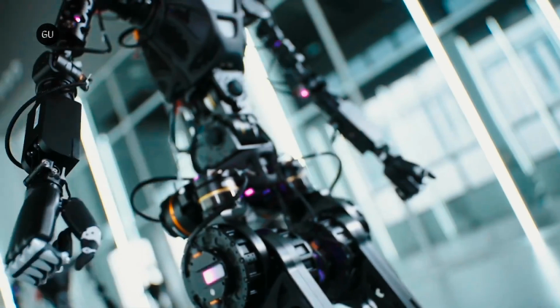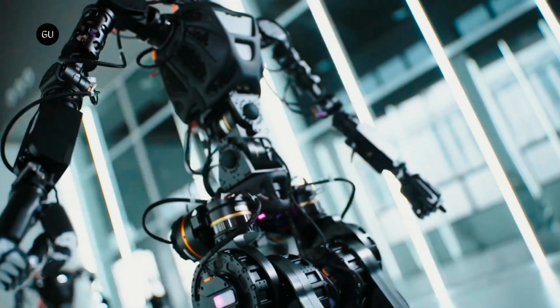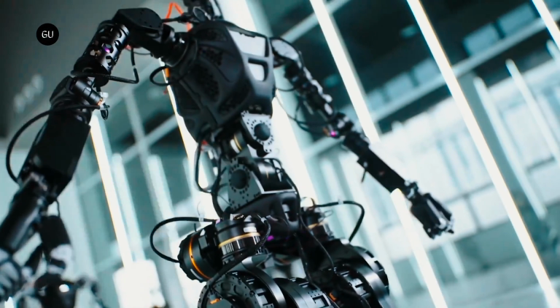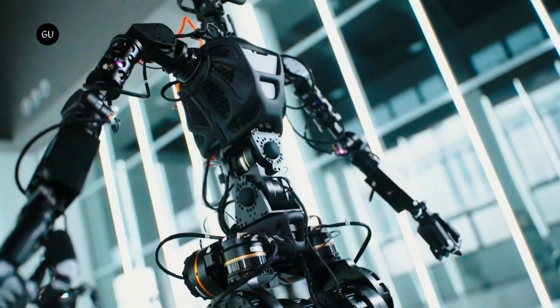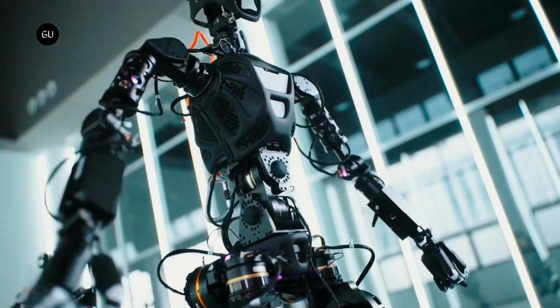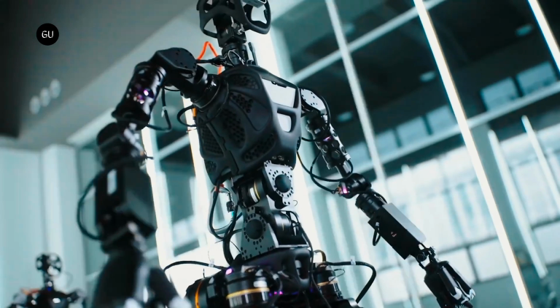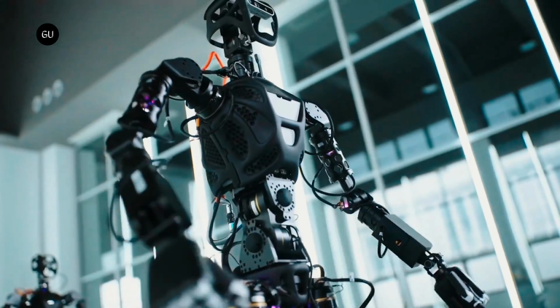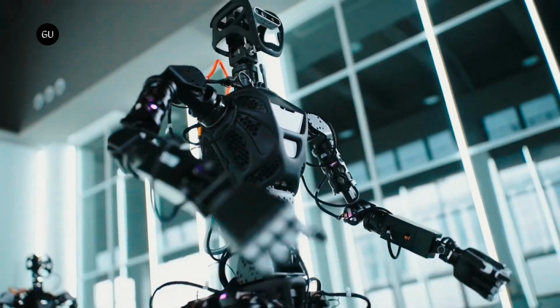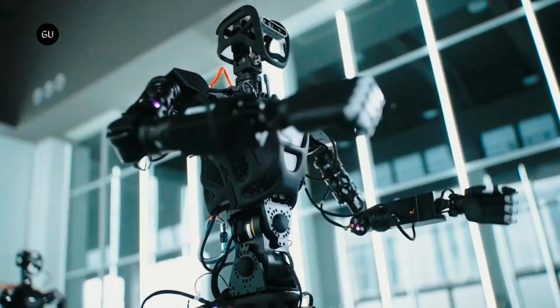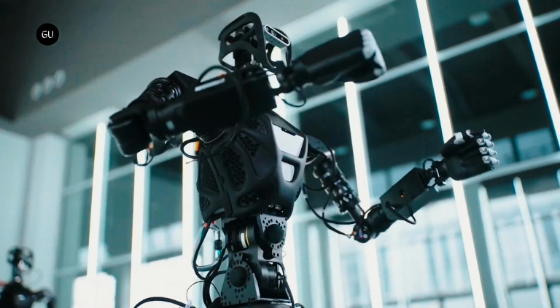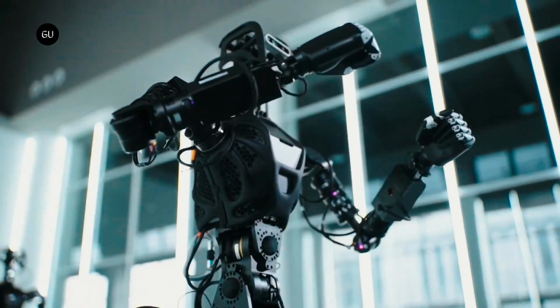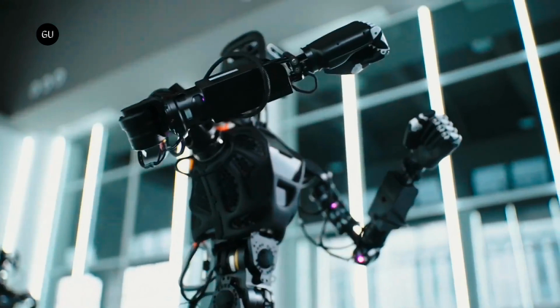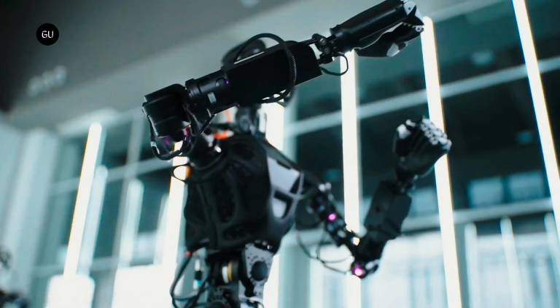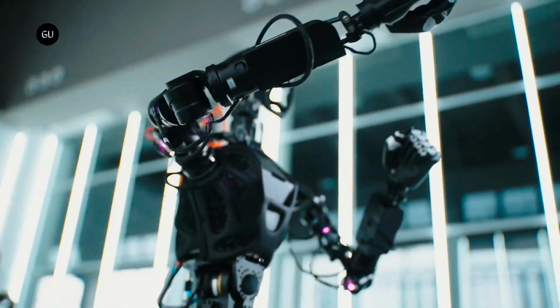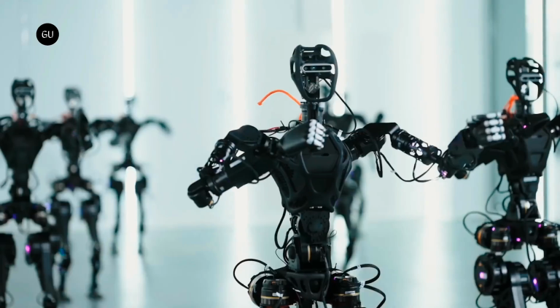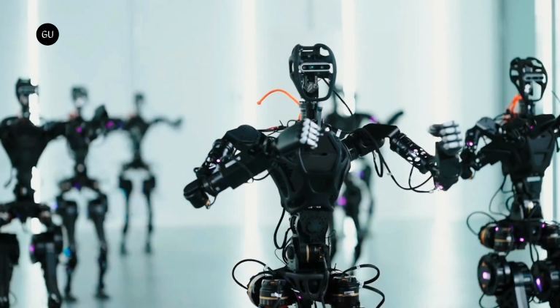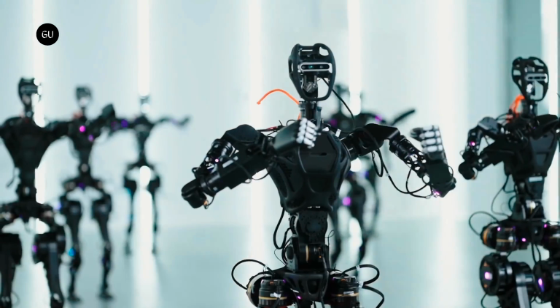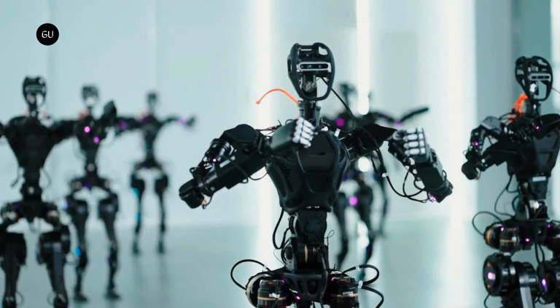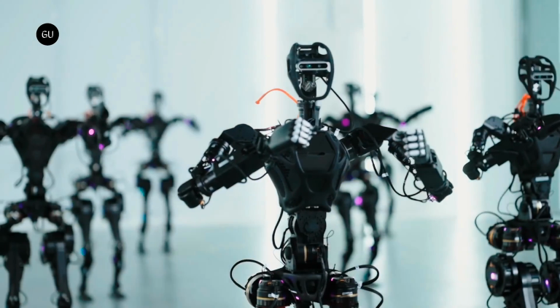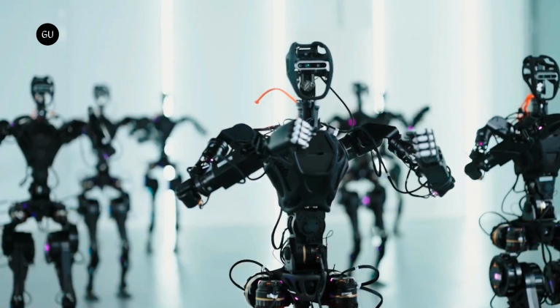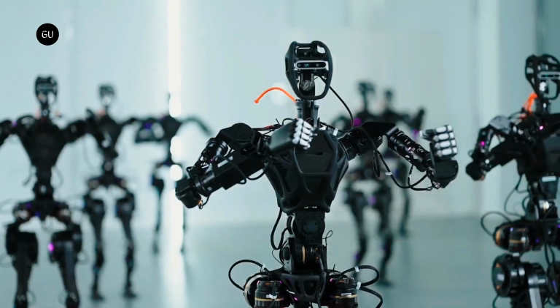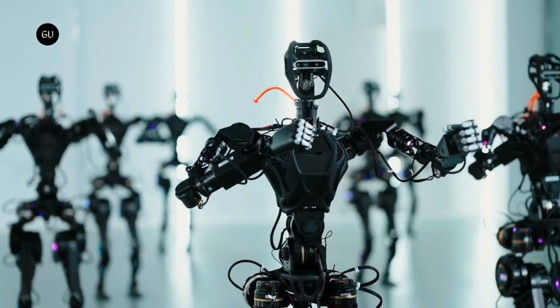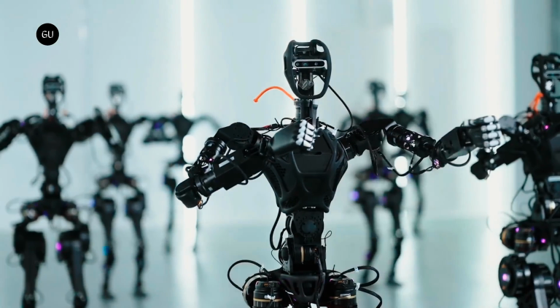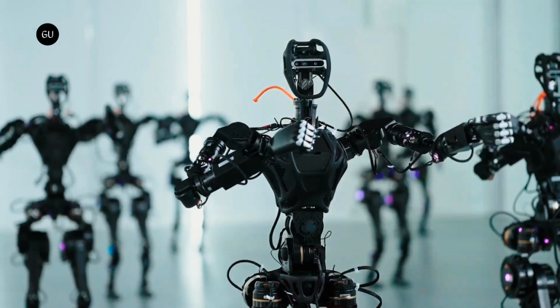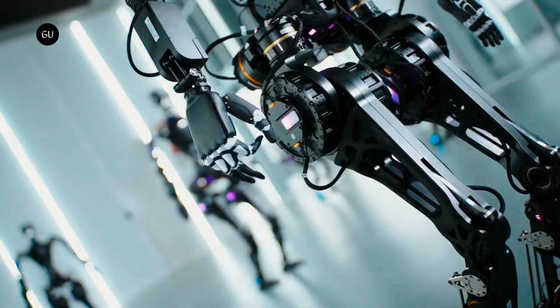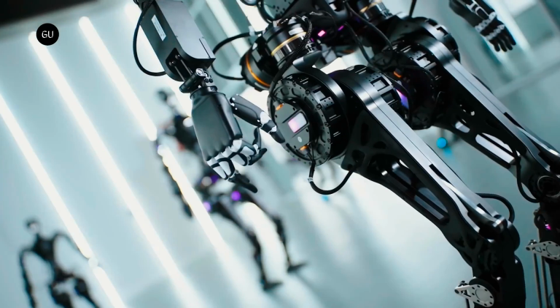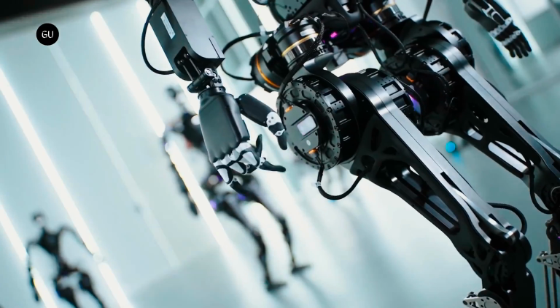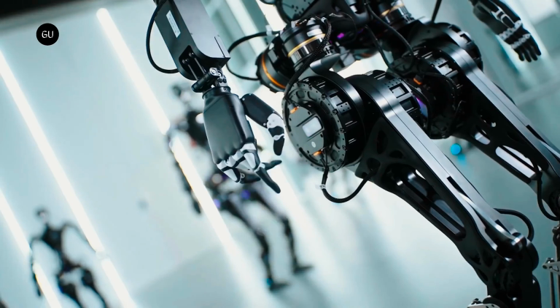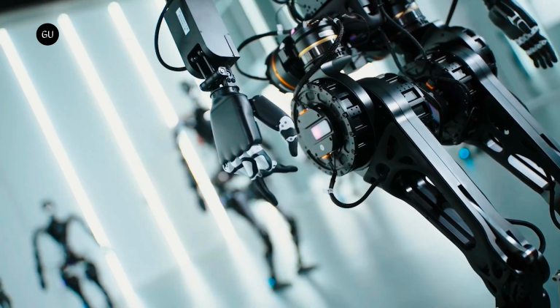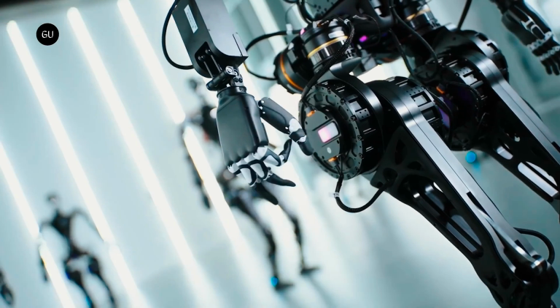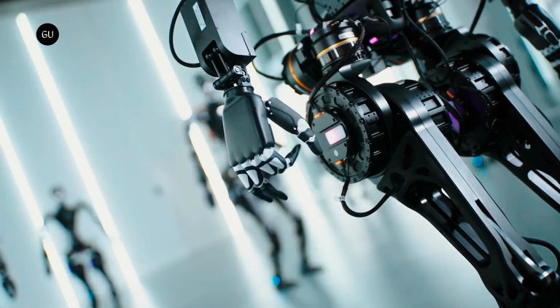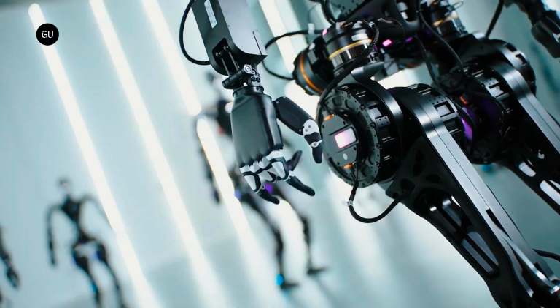Fourier Intelligence has released a video showing at least a dozen of its GR1 humanoid robots set for customer delivery this year.